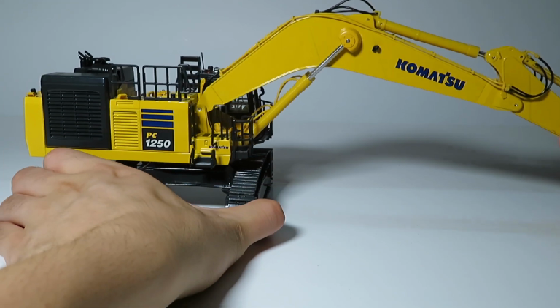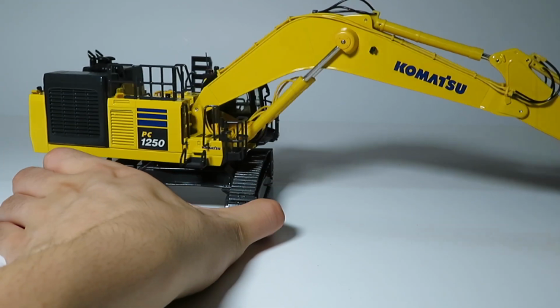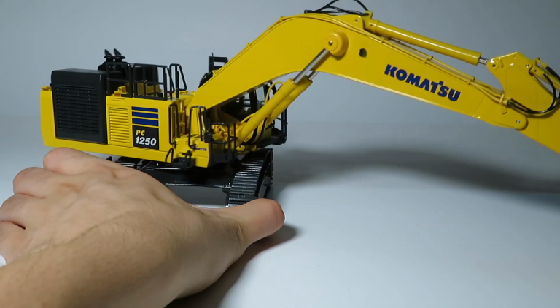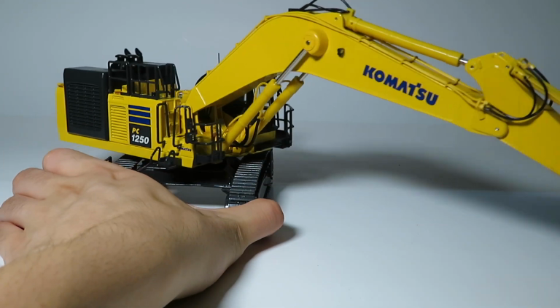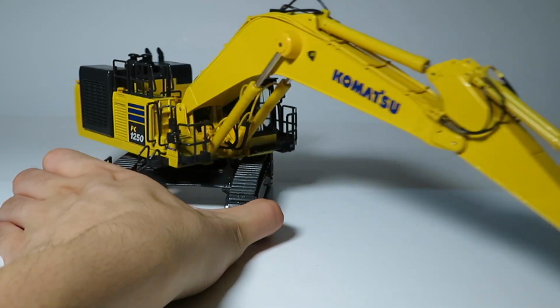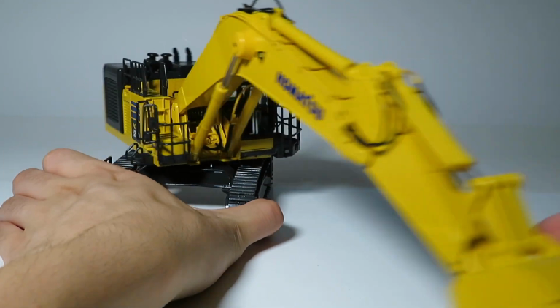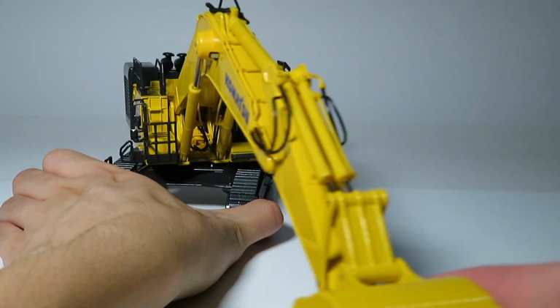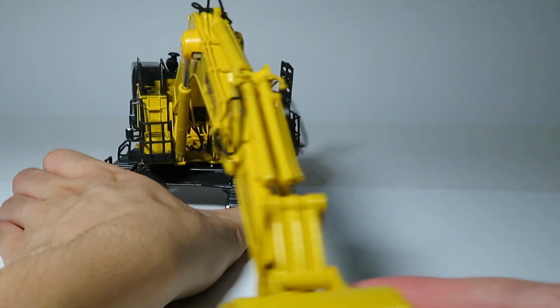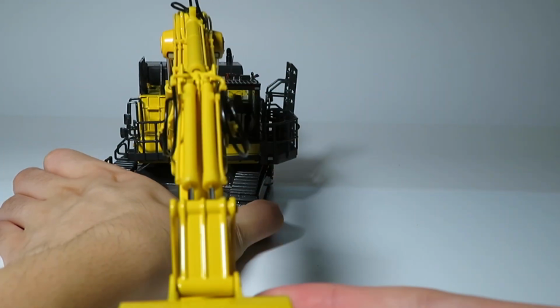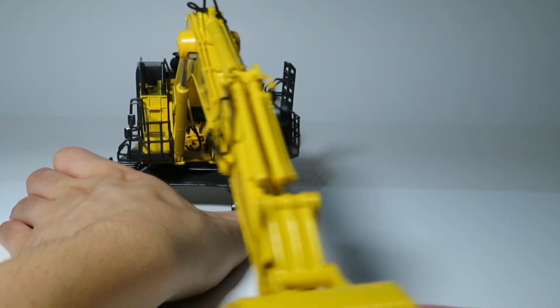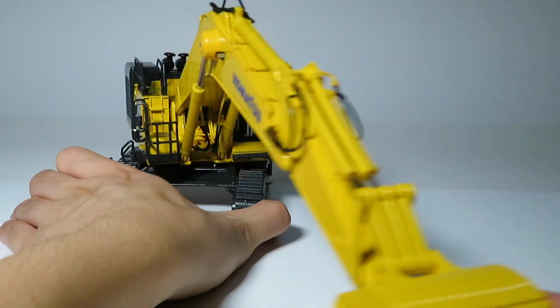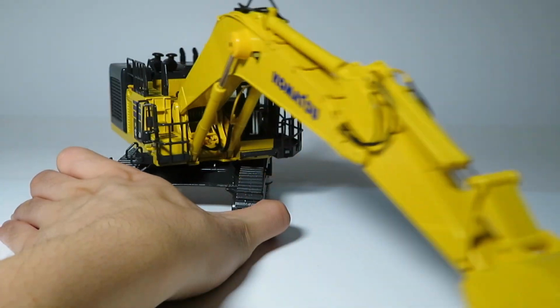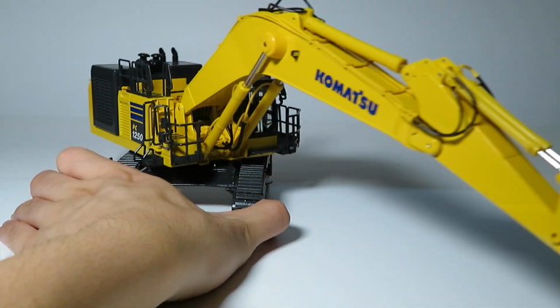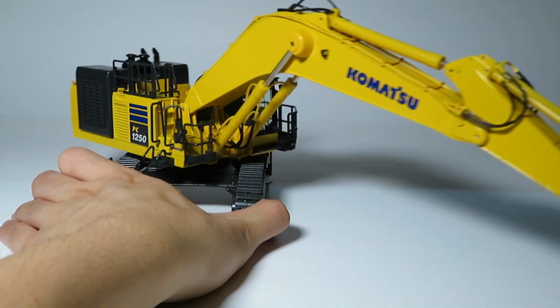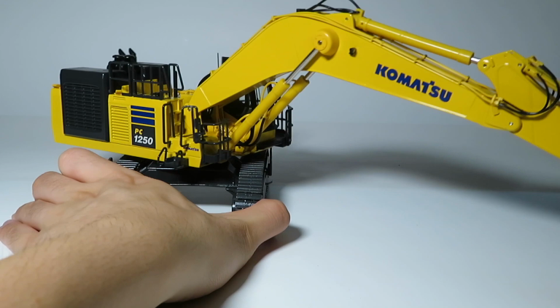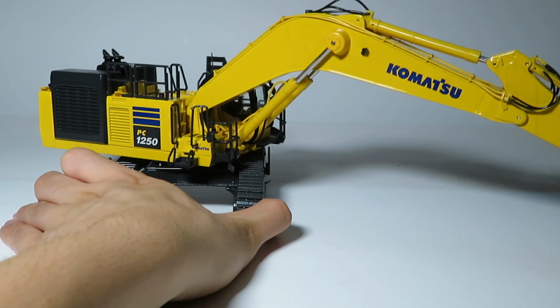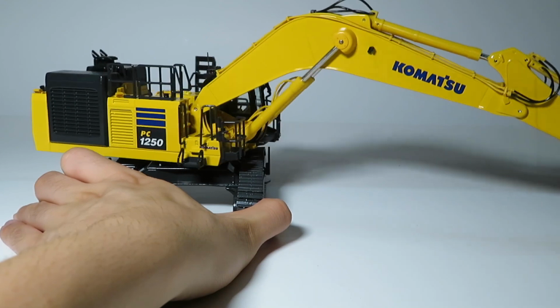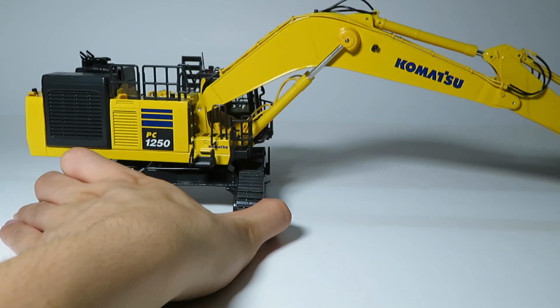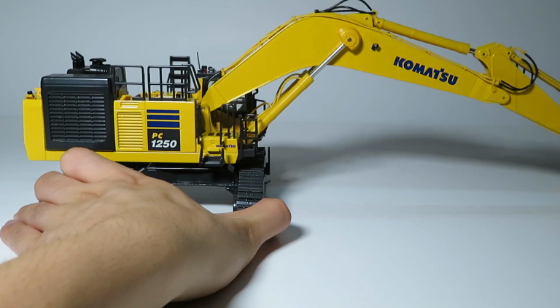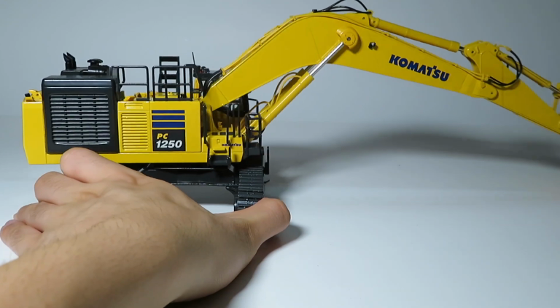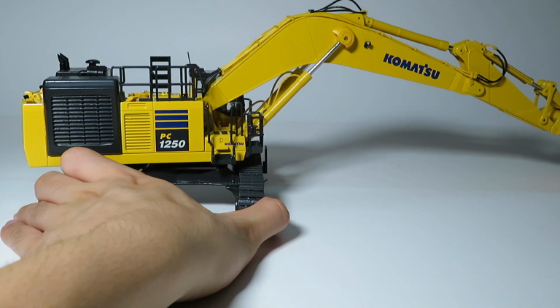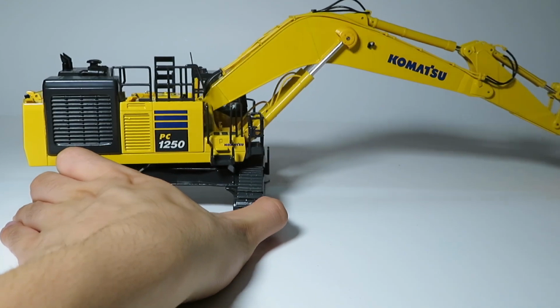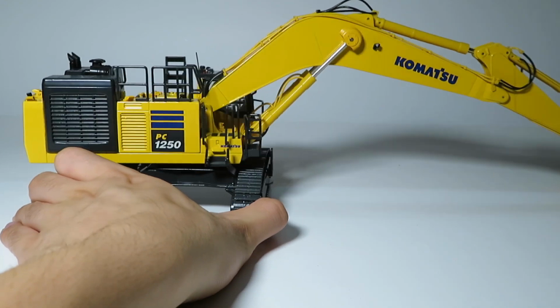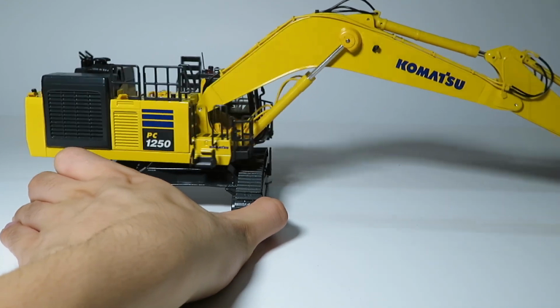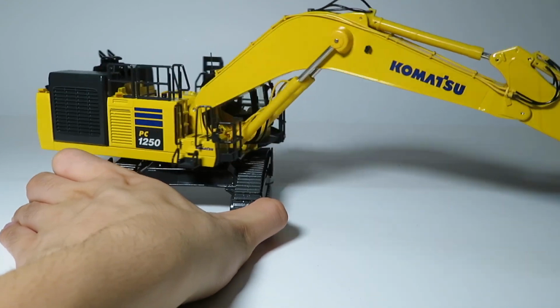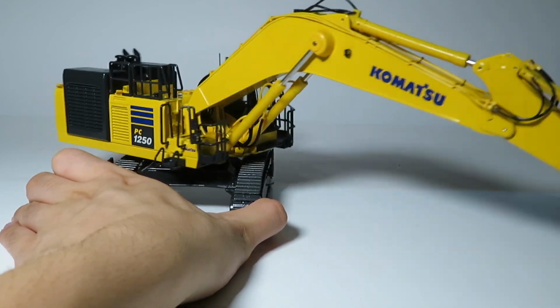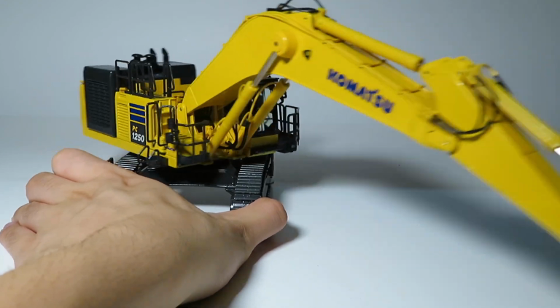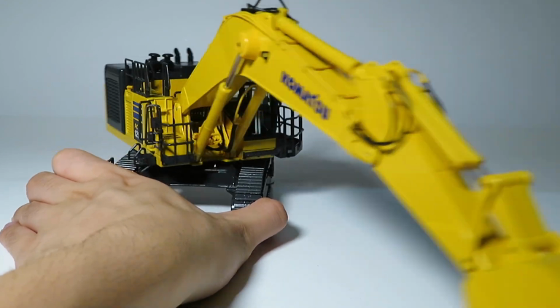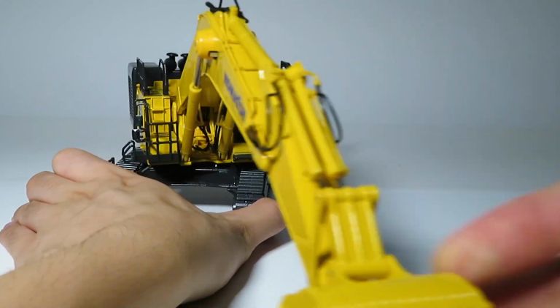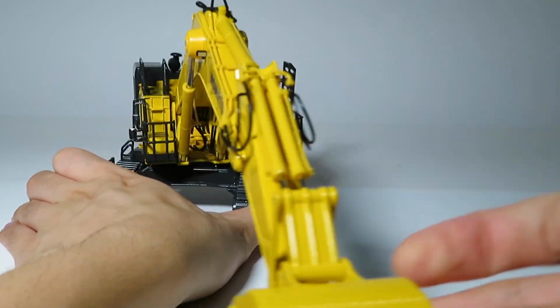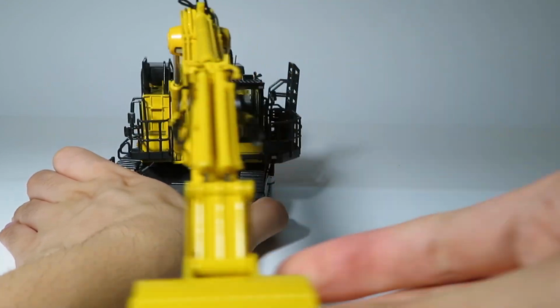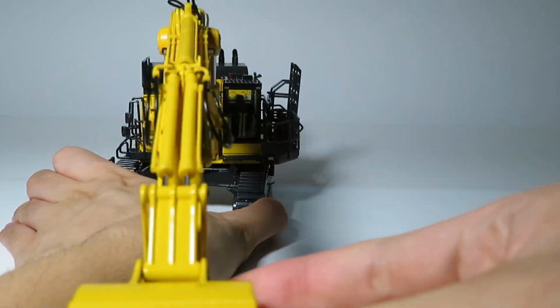The swing on this is also extremely stiff, though a few turns or maybe some lubricant can loosen it up.